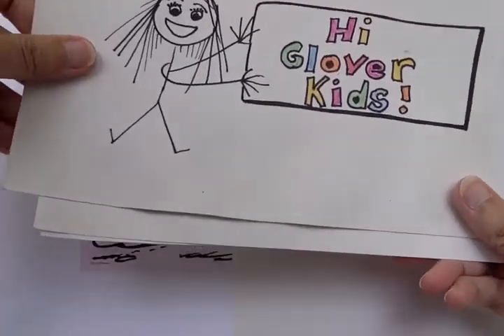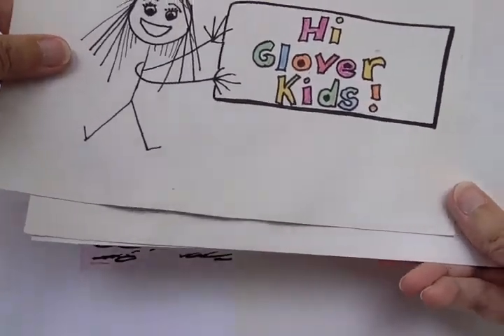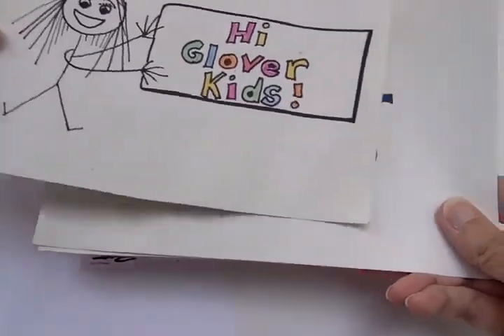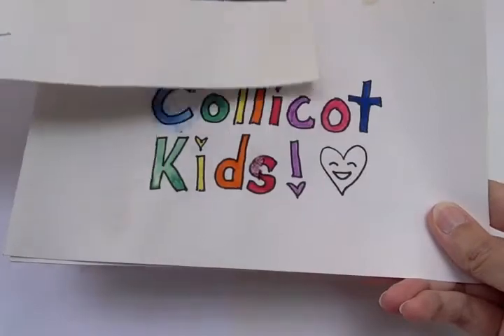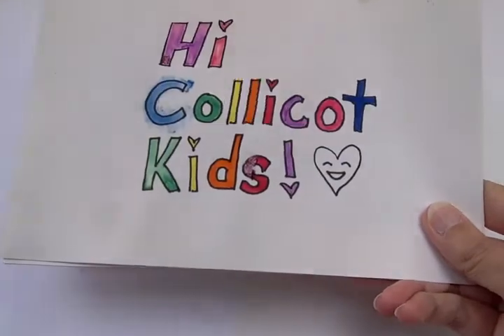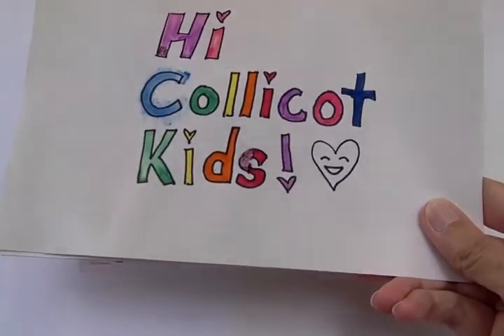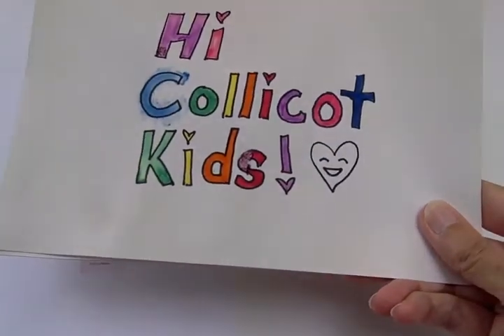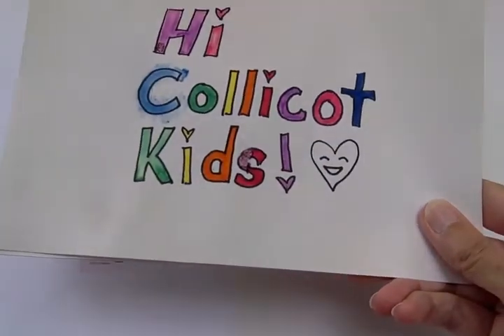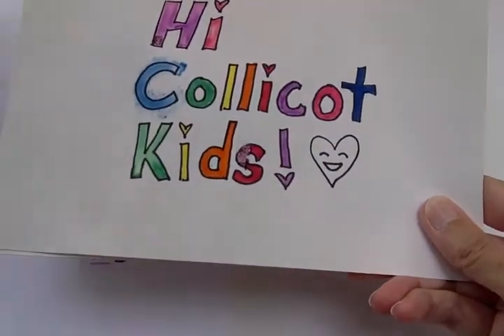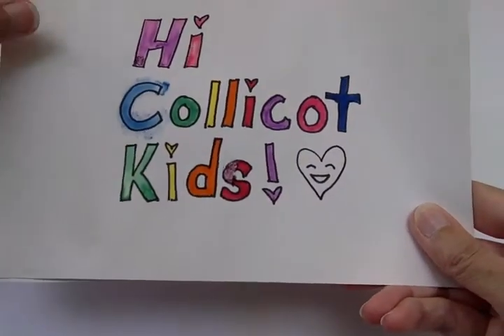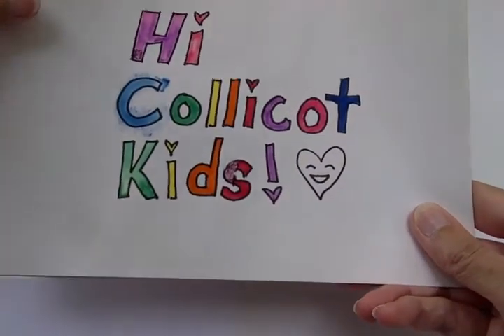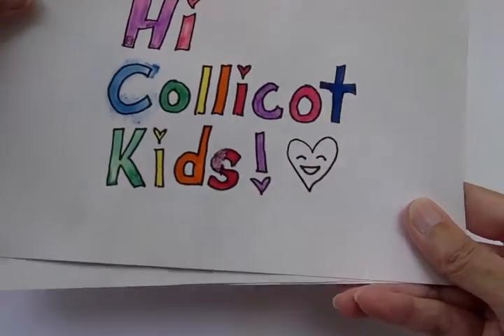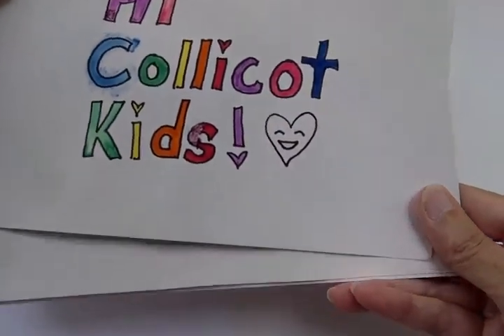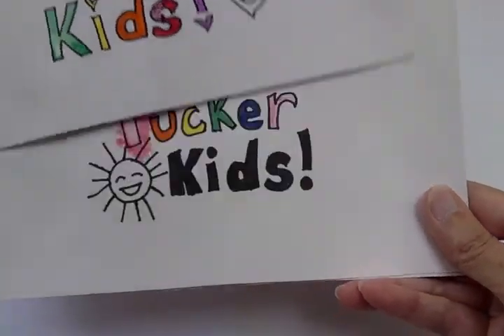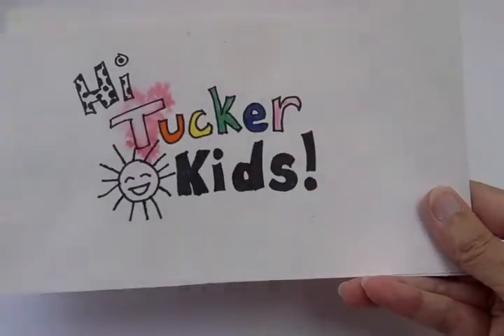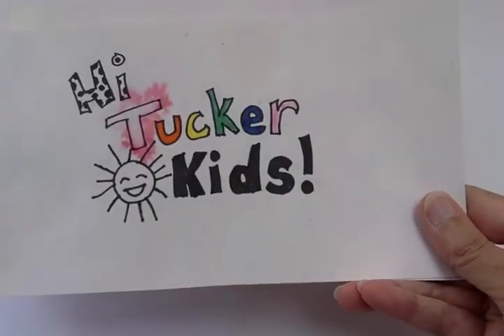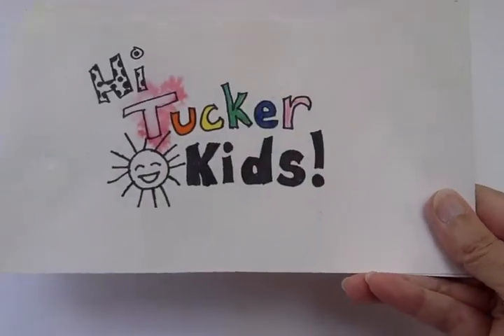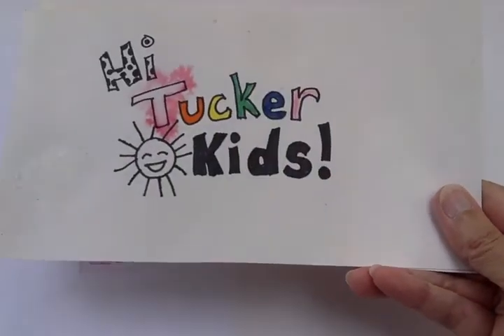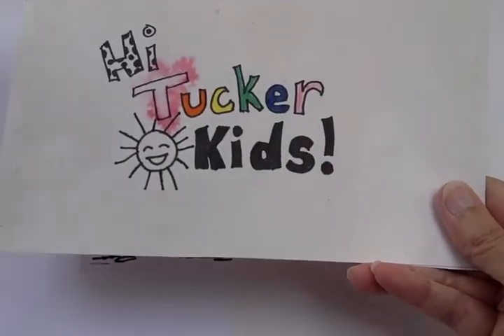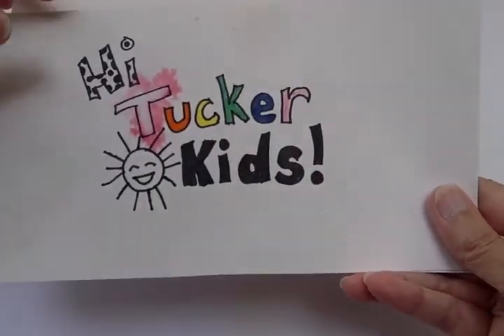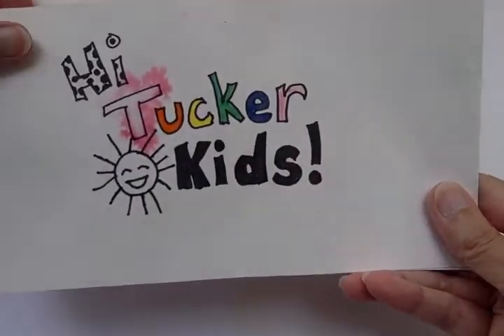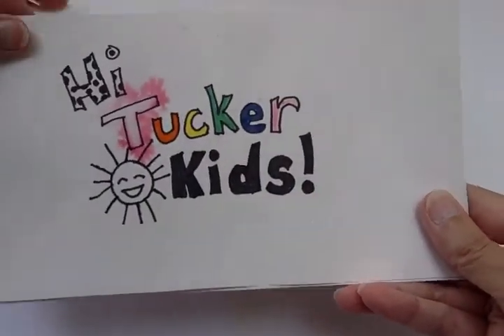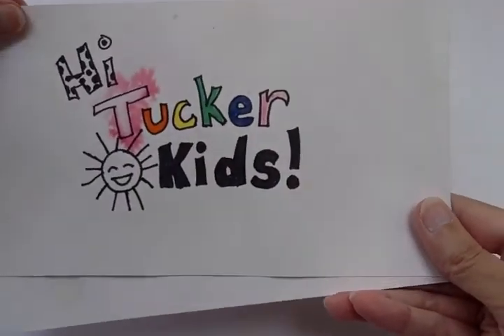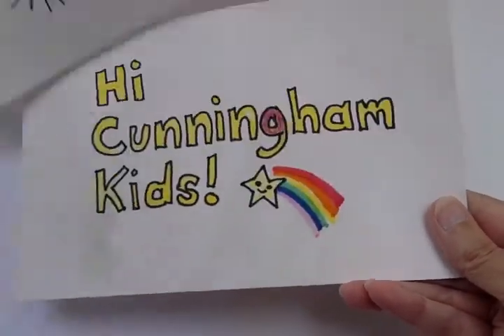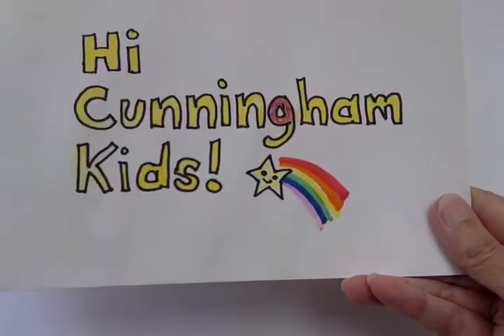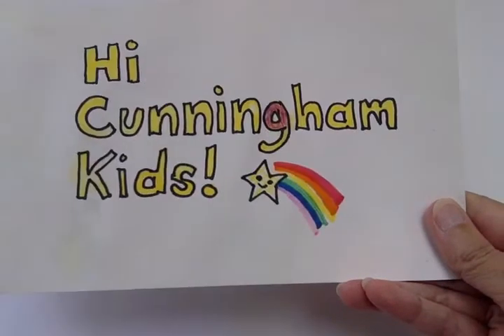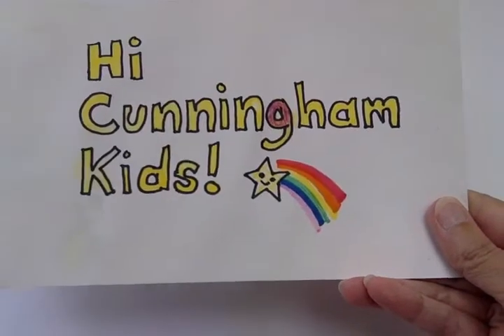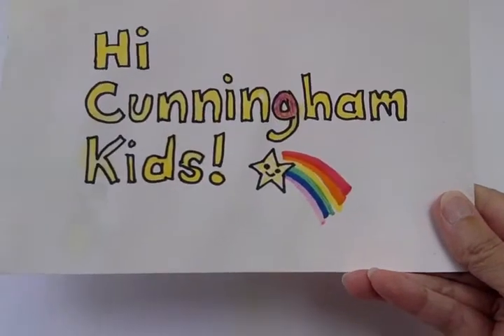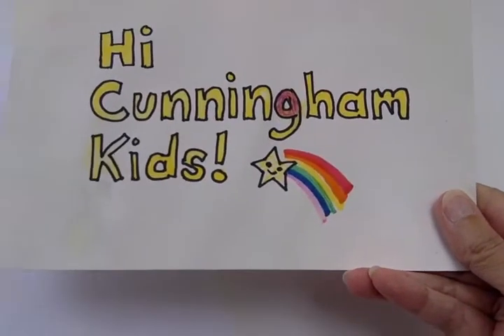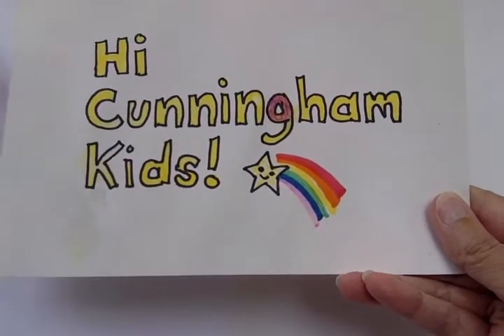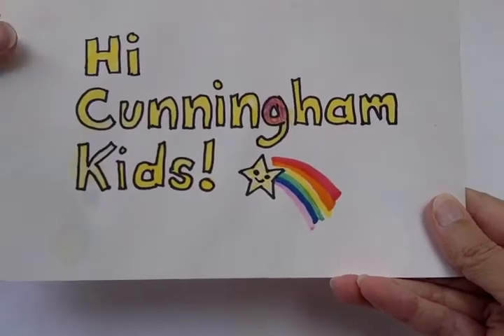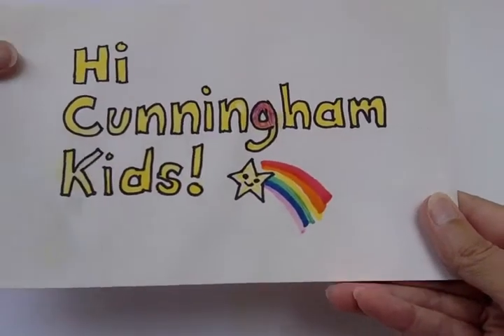Hi Glover Kids! Hi CollieCot Kids! Hi Tucker Kids! Hi Cunningham Kids!